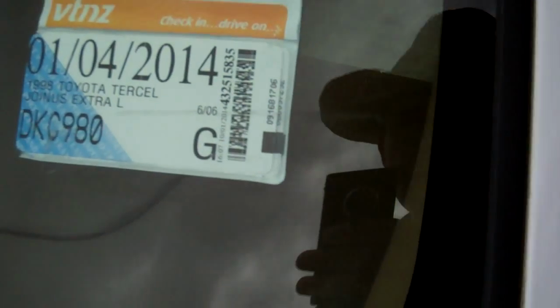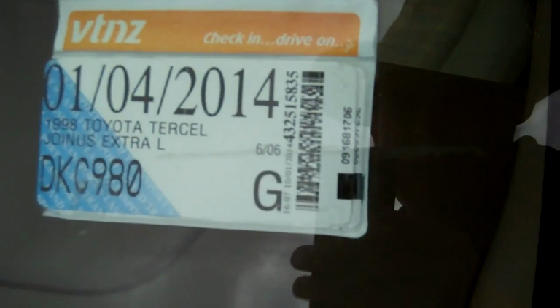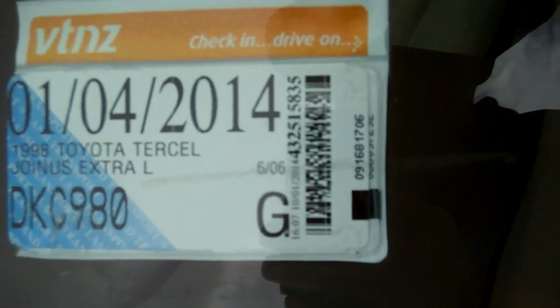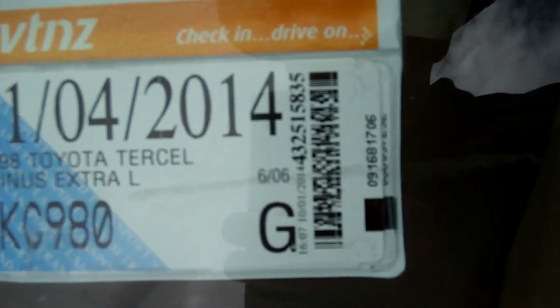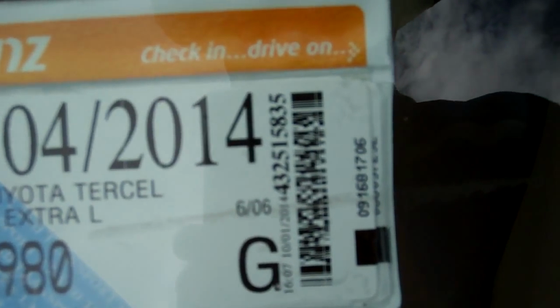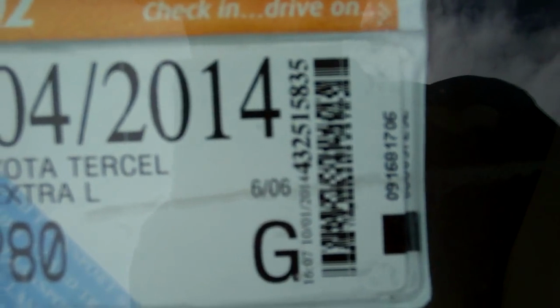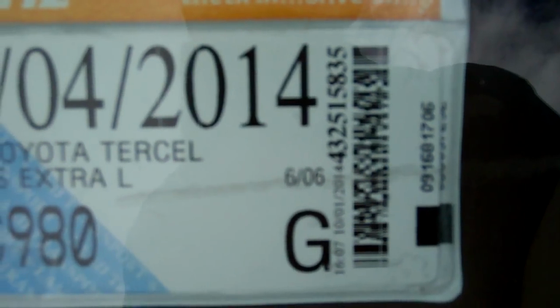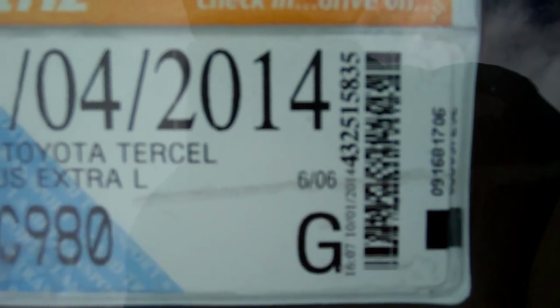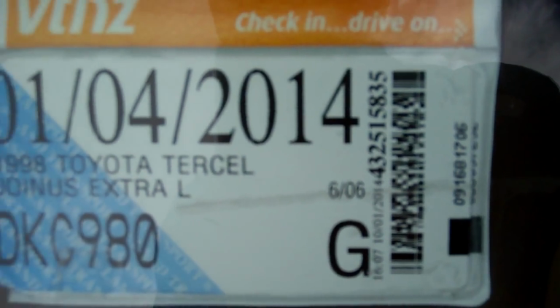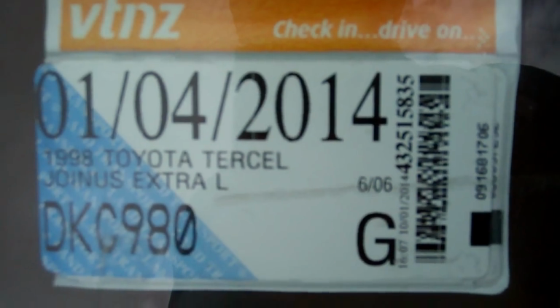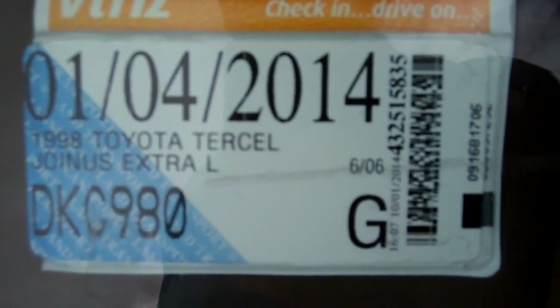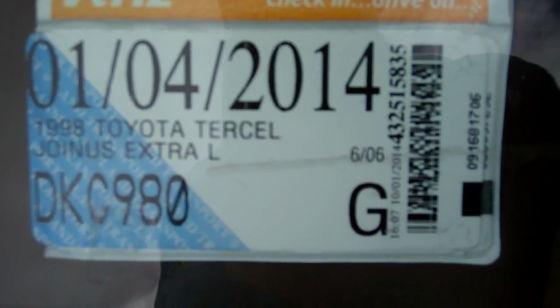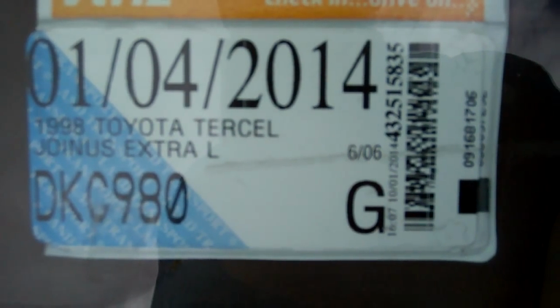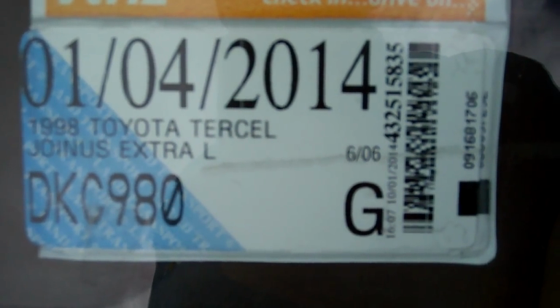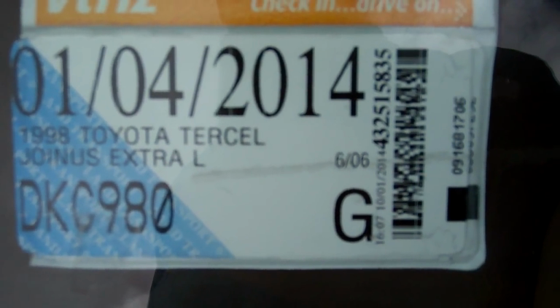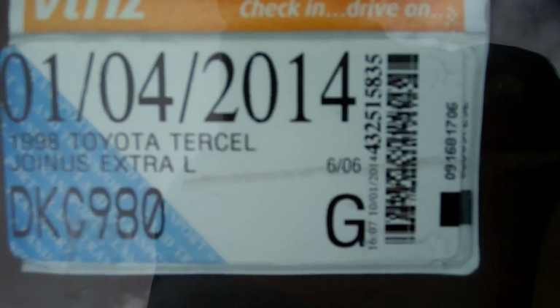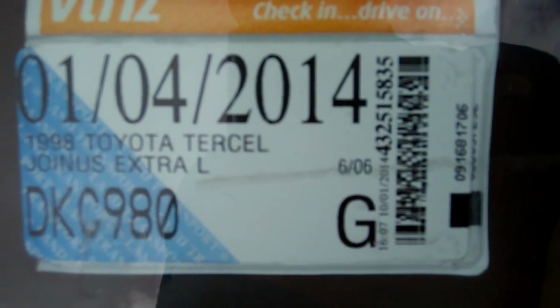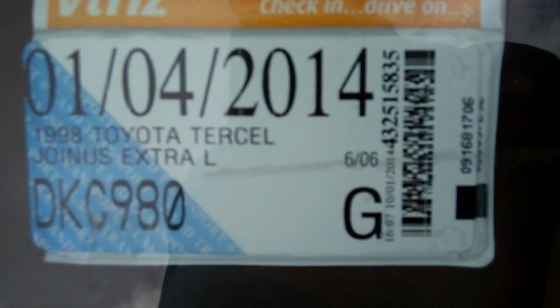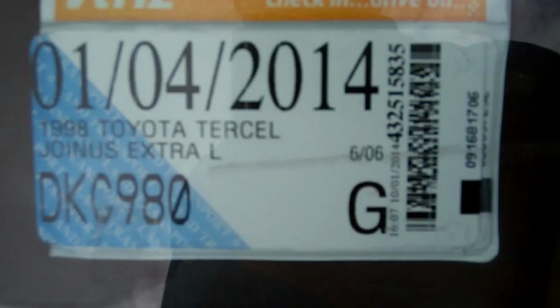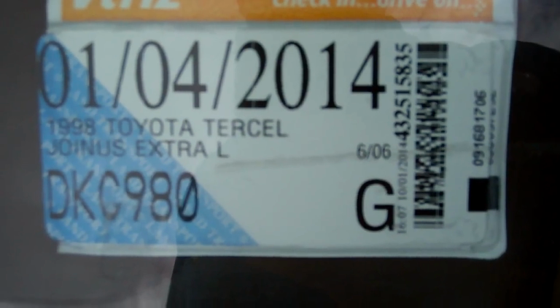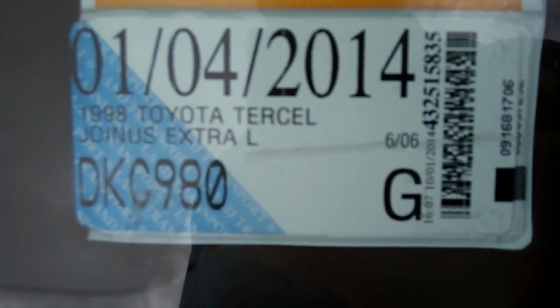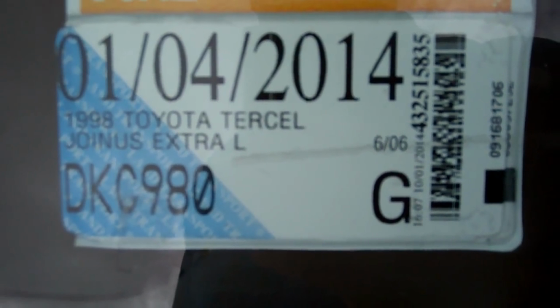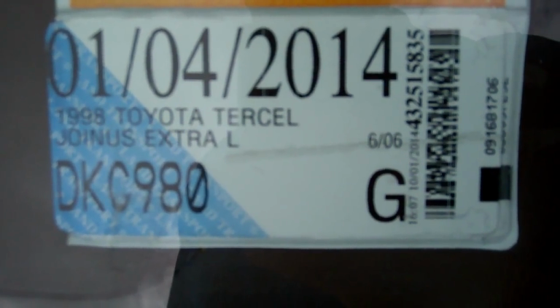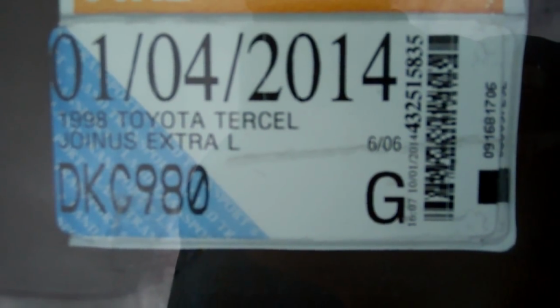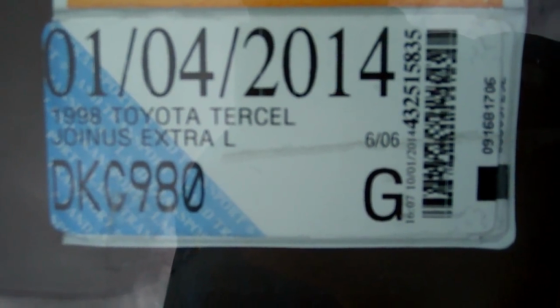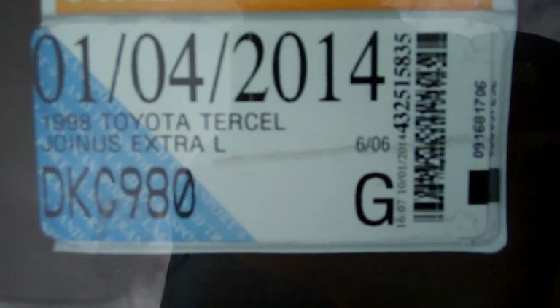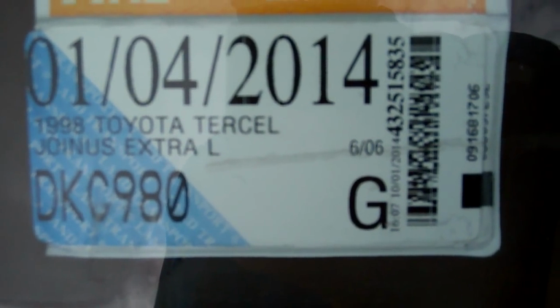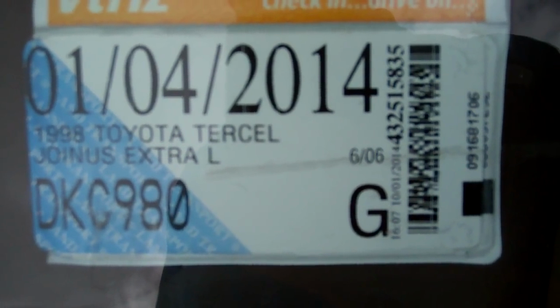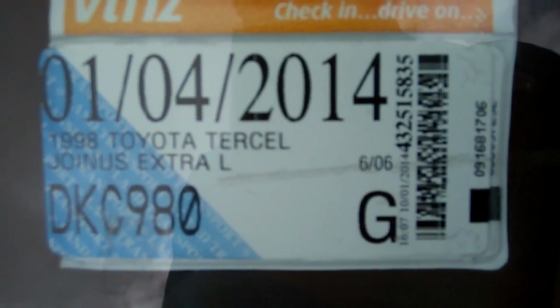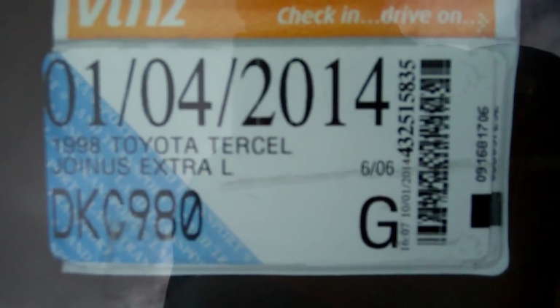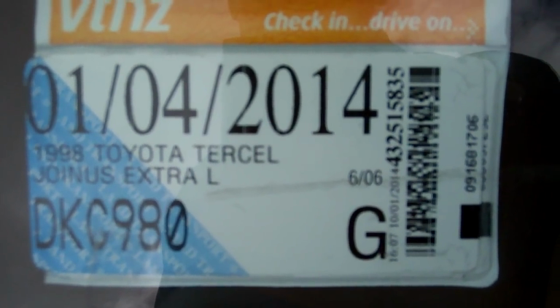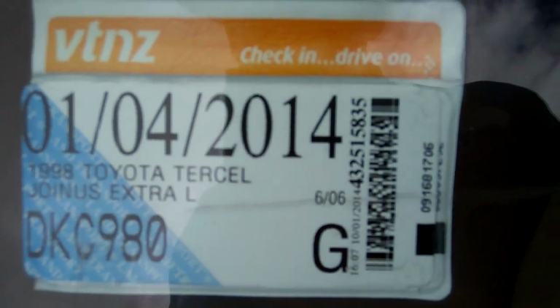It's registered through to the 4th month 2014. It's an Extra L version too.